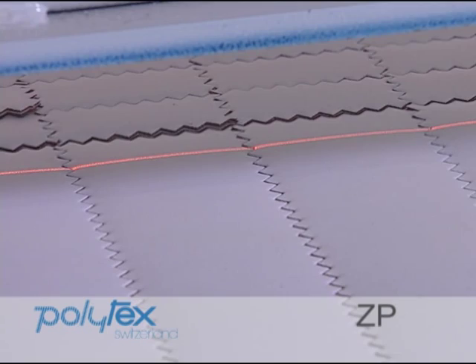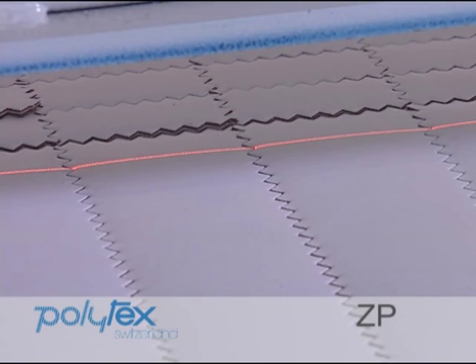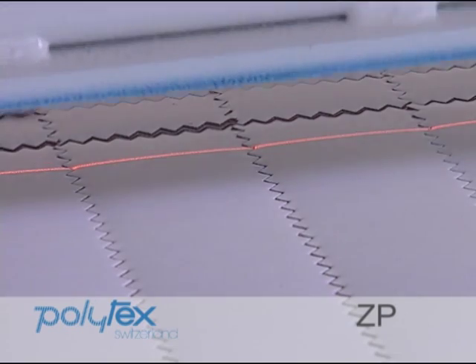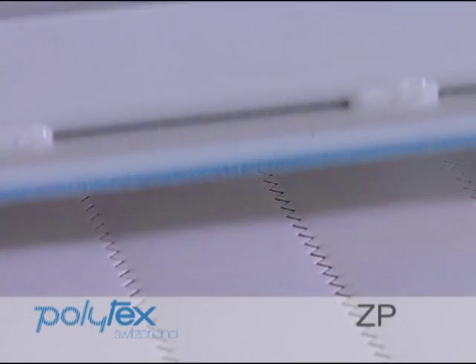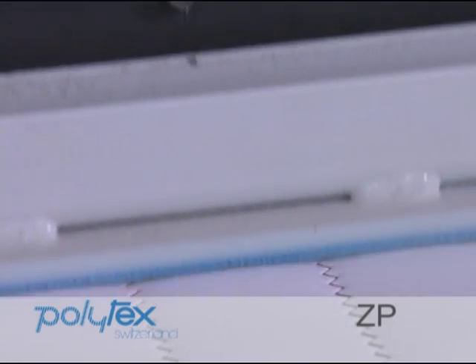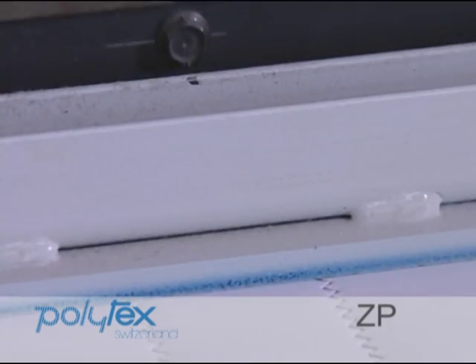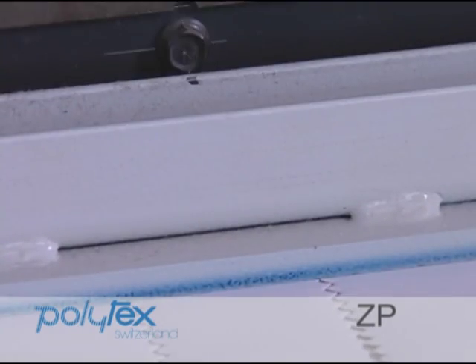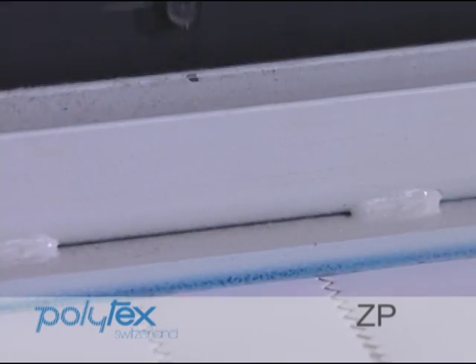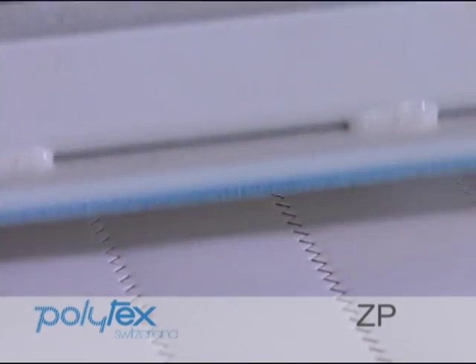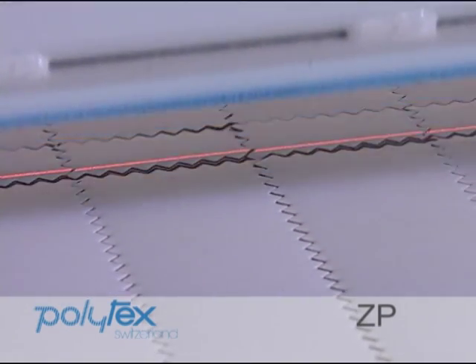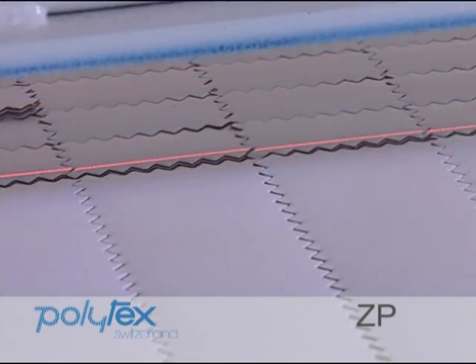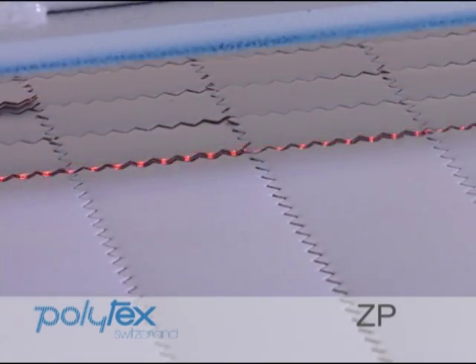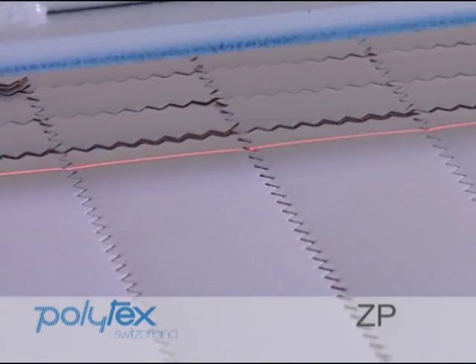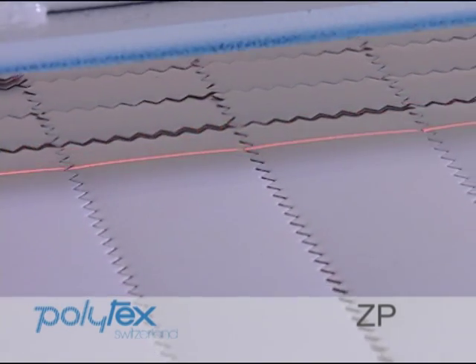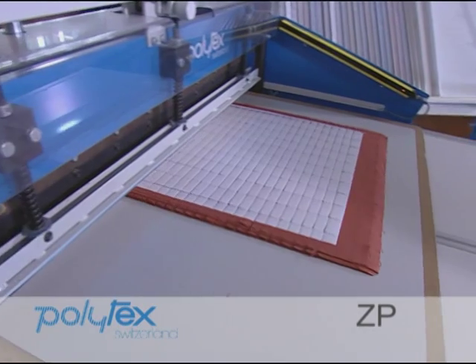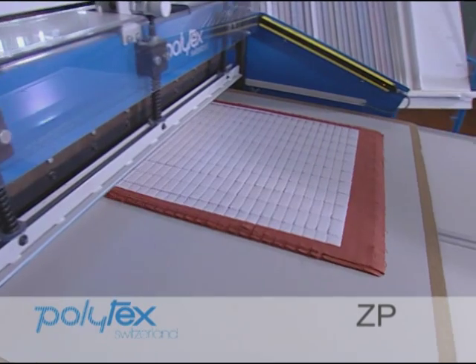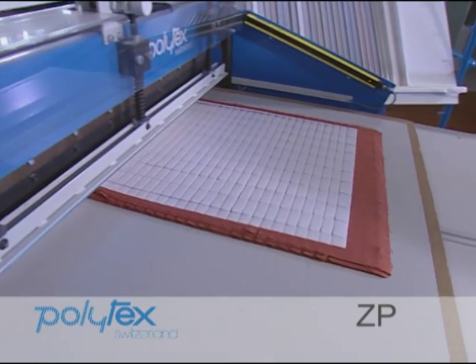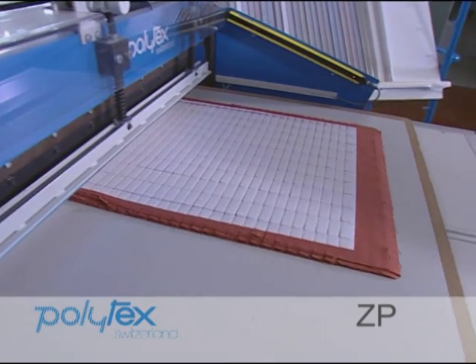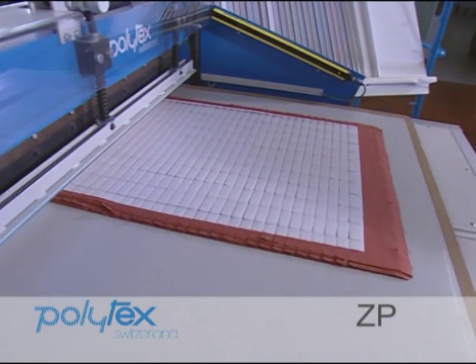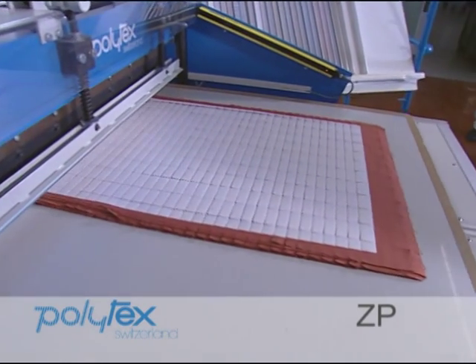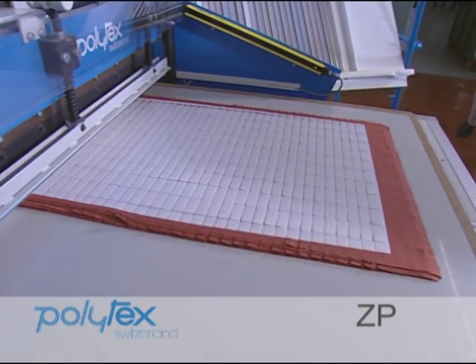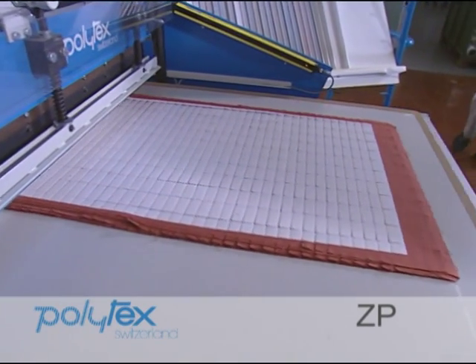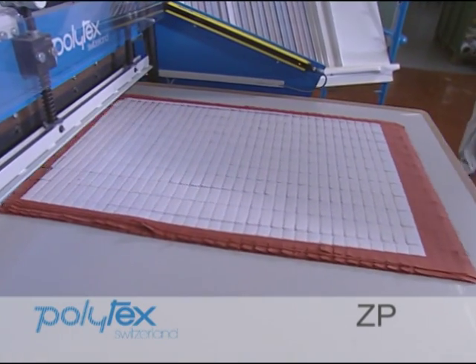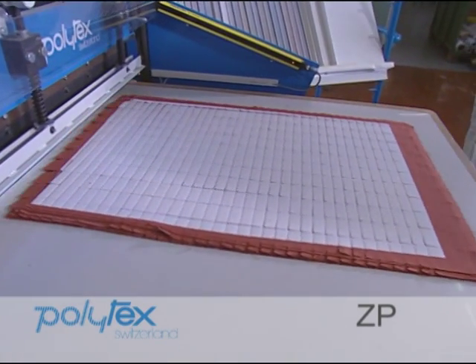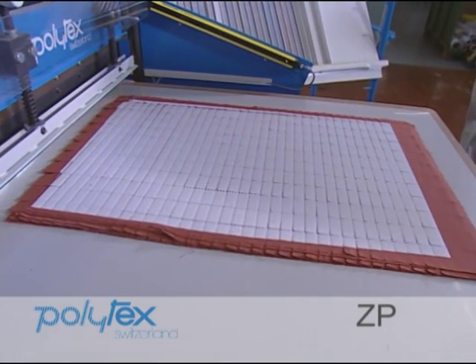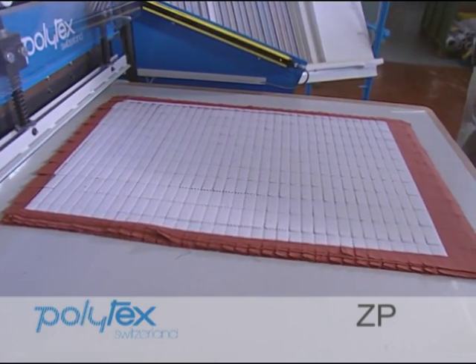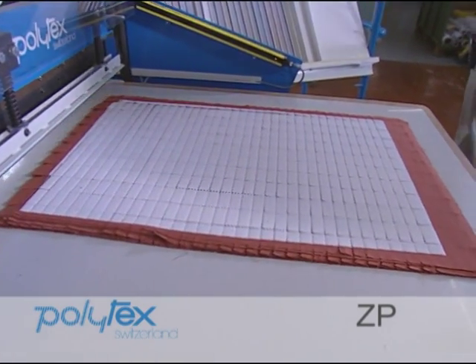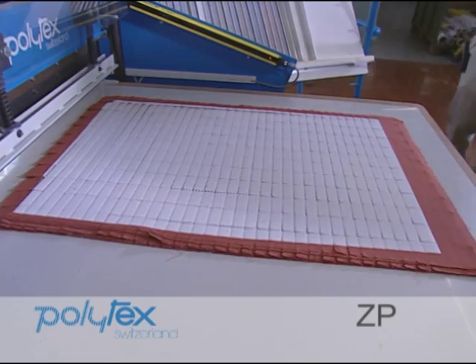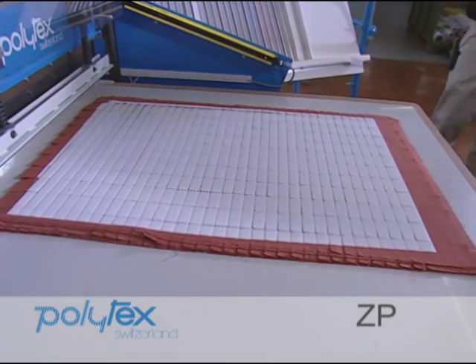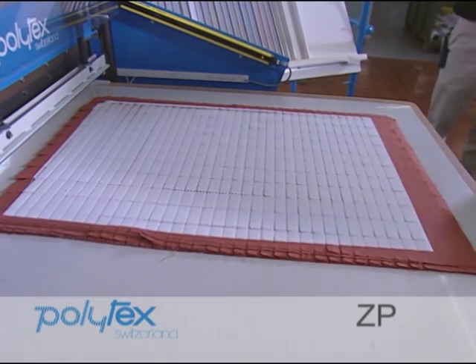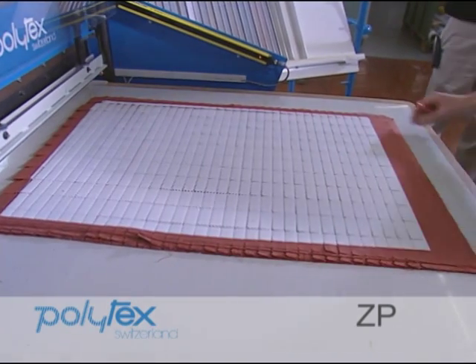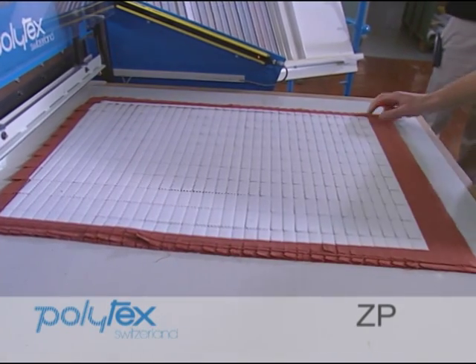After the samples have been precisely and definitively cut, they're put into magazines color by color.